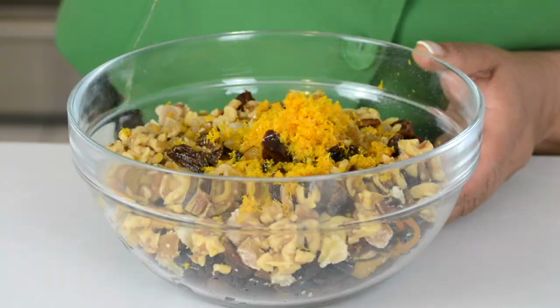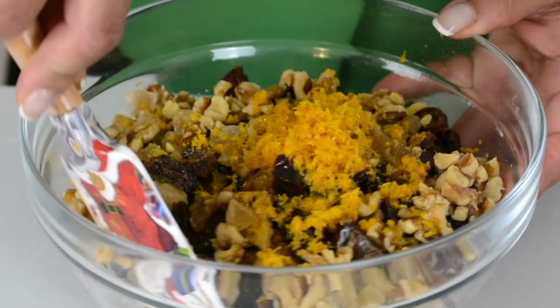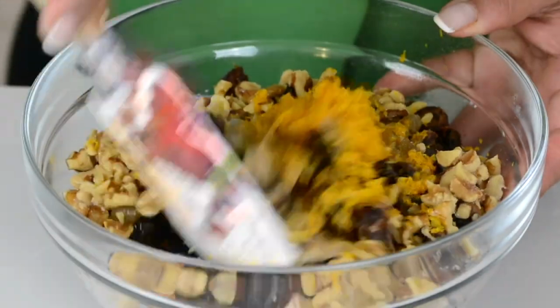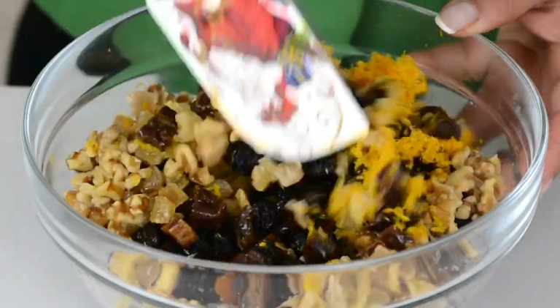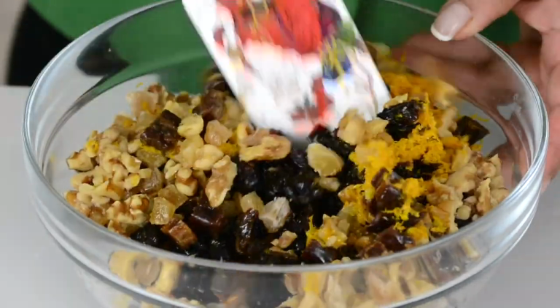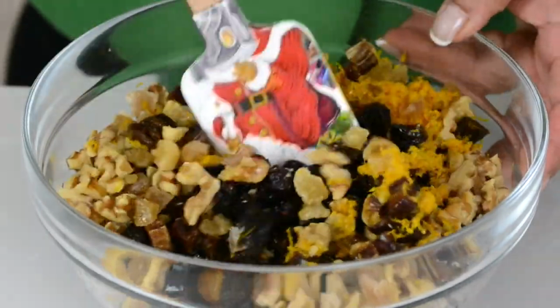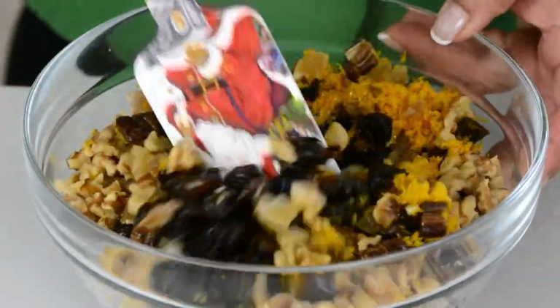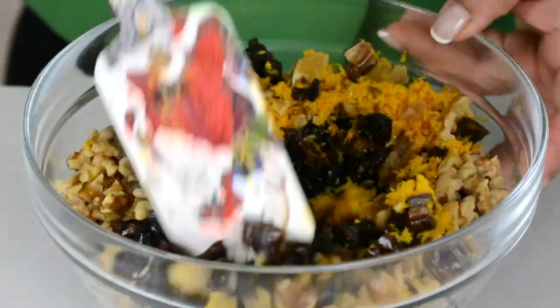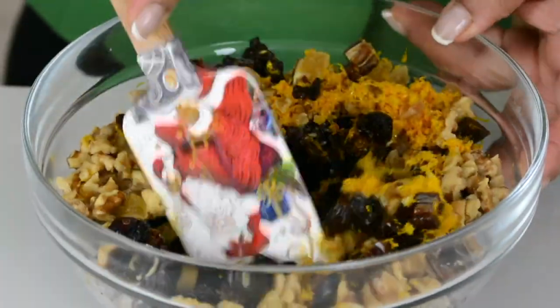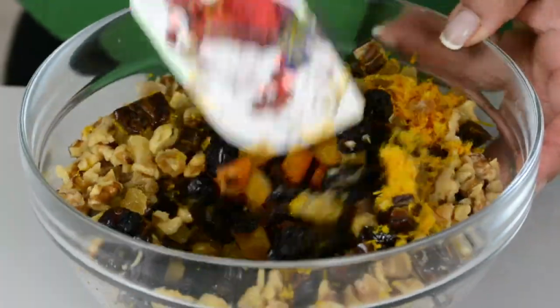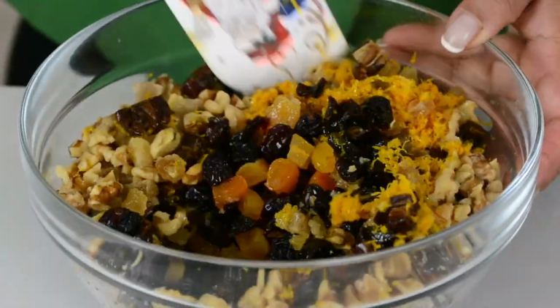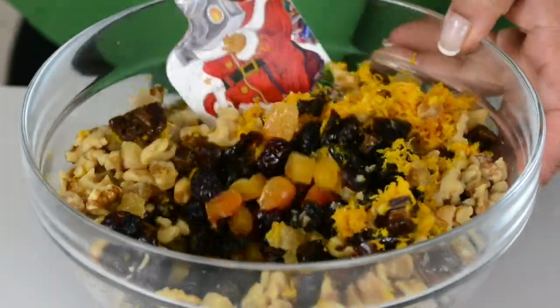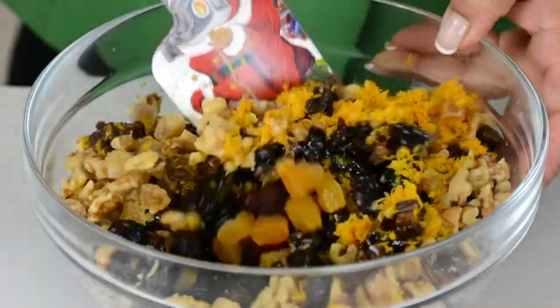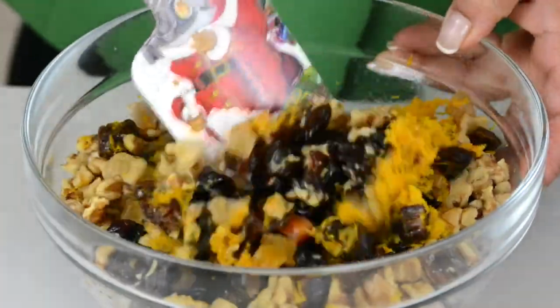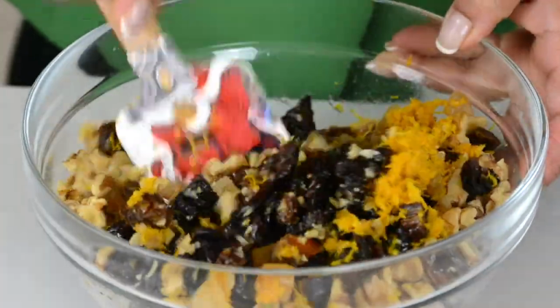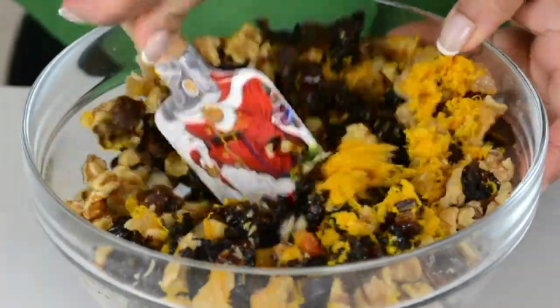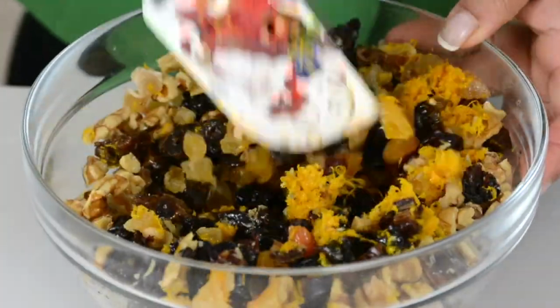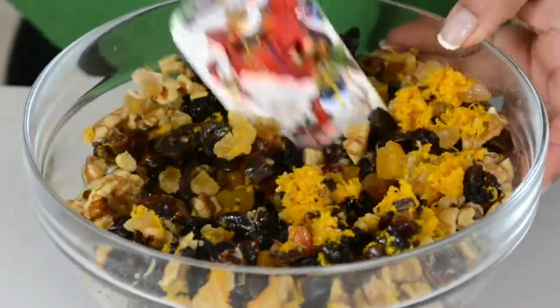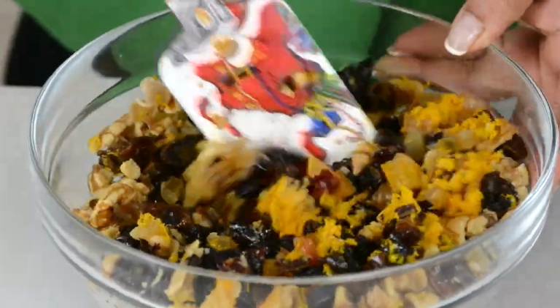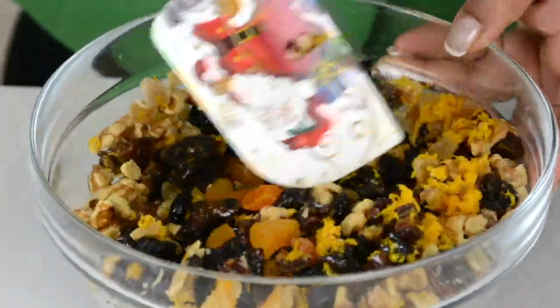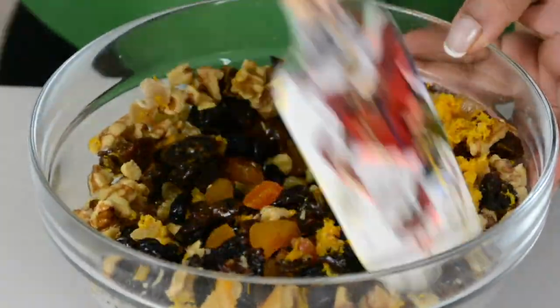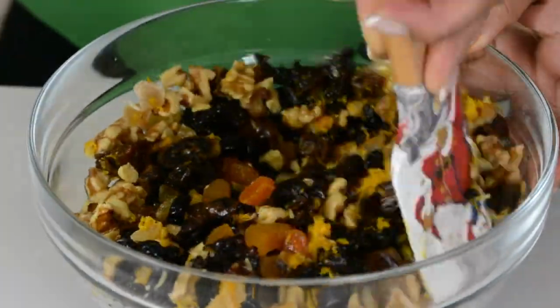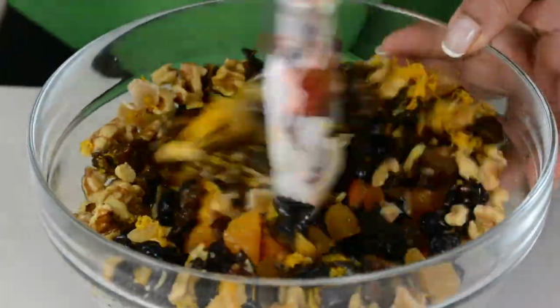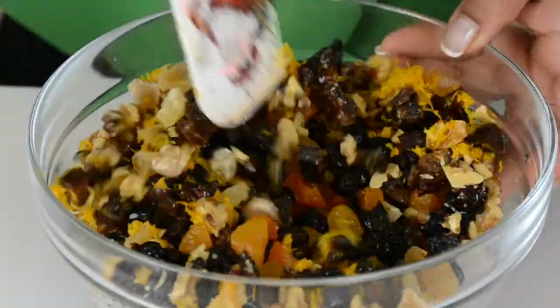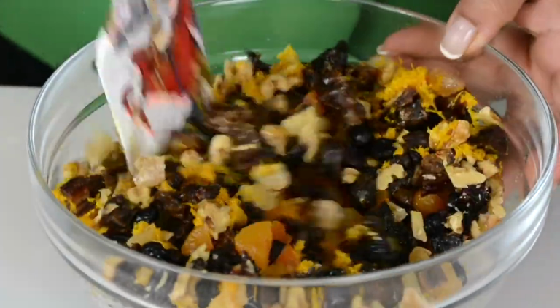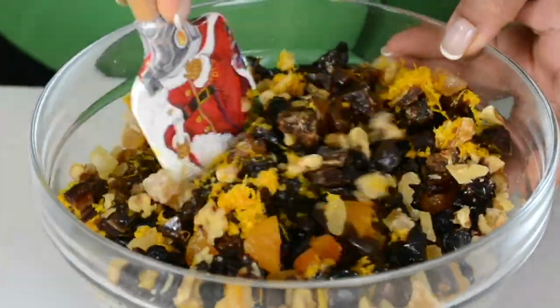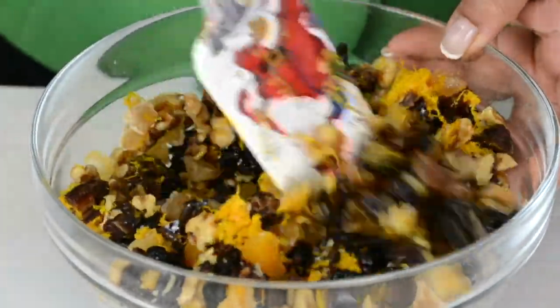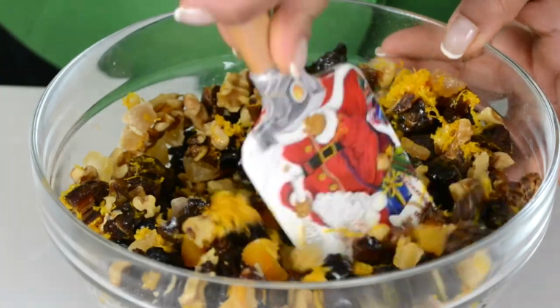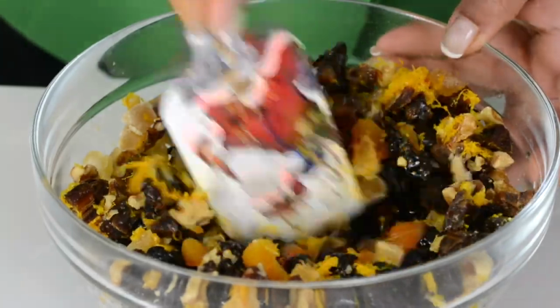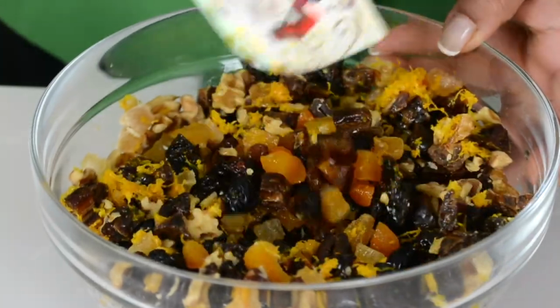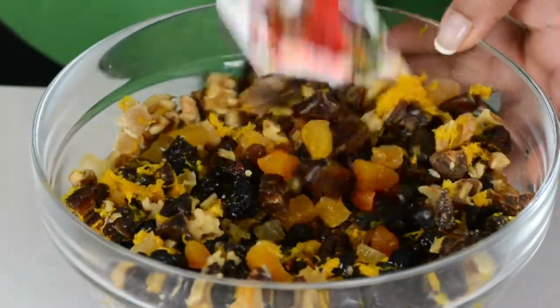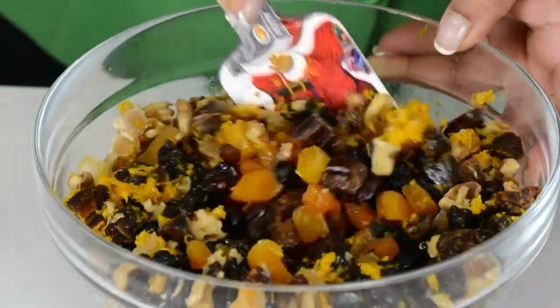Let's give this a quick mix. This is going to pack a lot of flavor into our Christmas pudding.